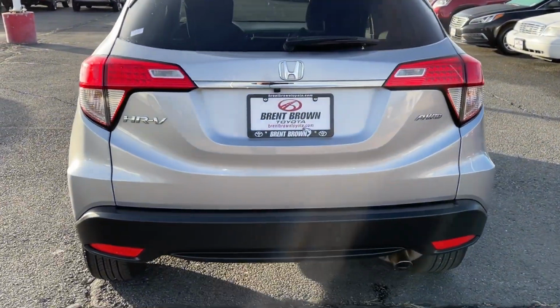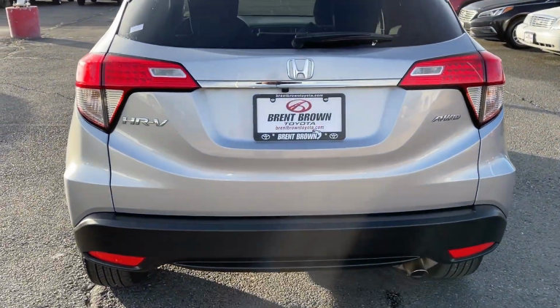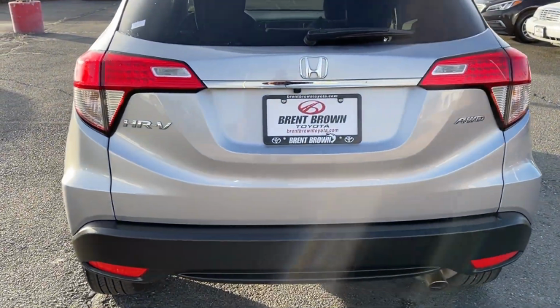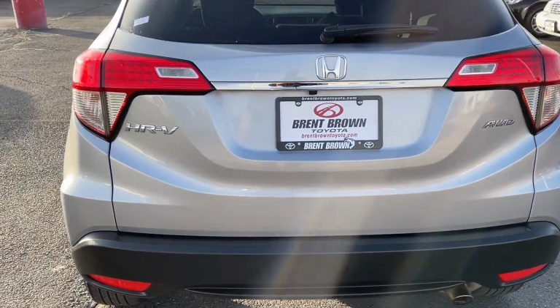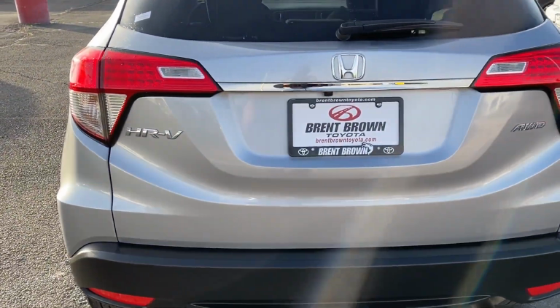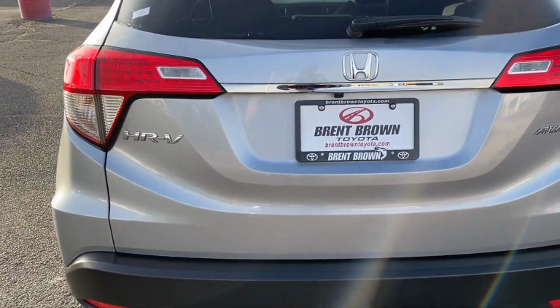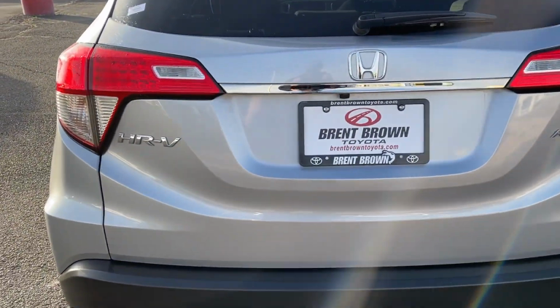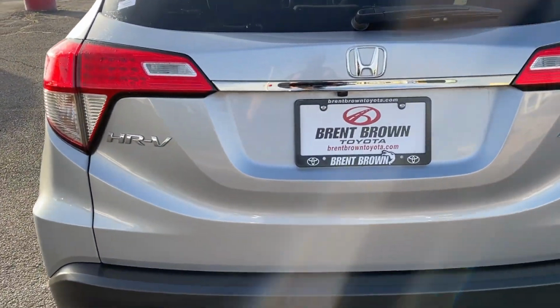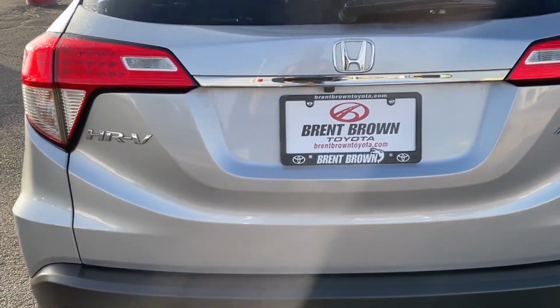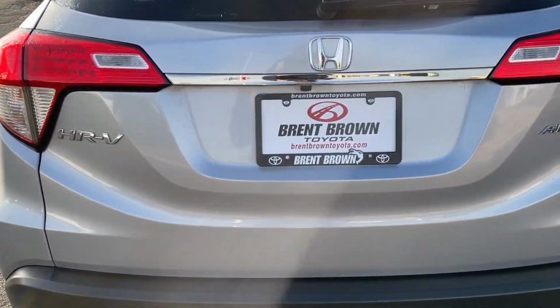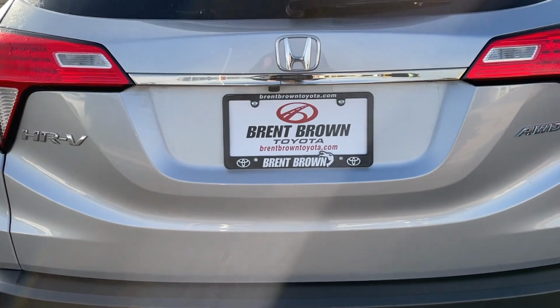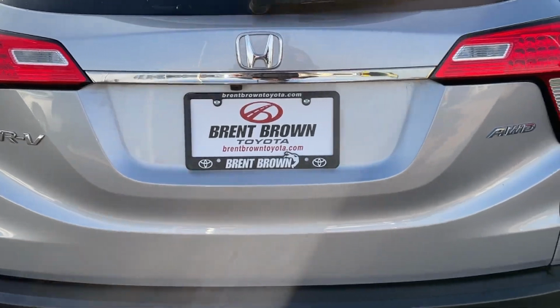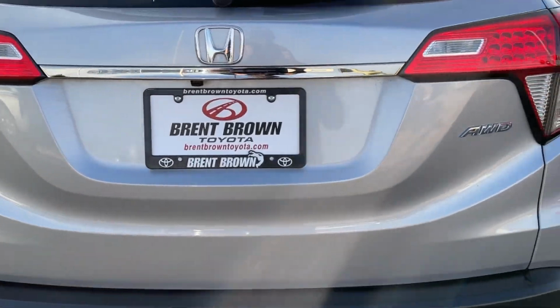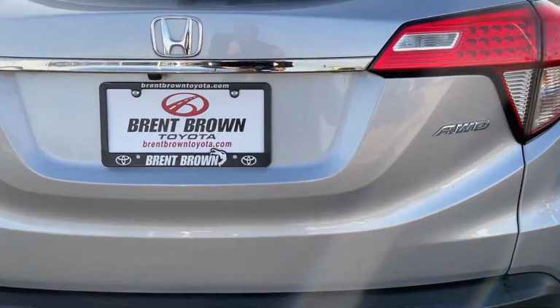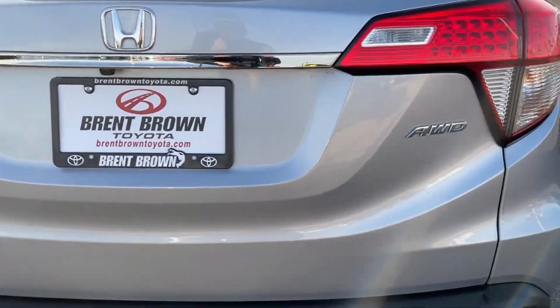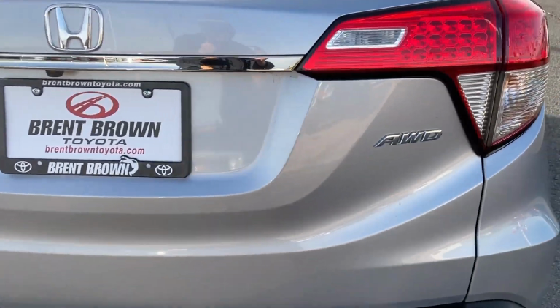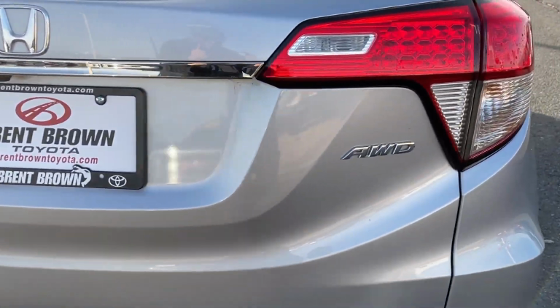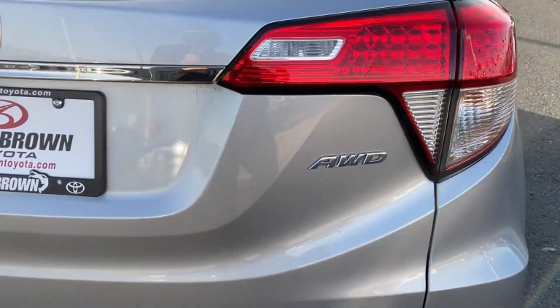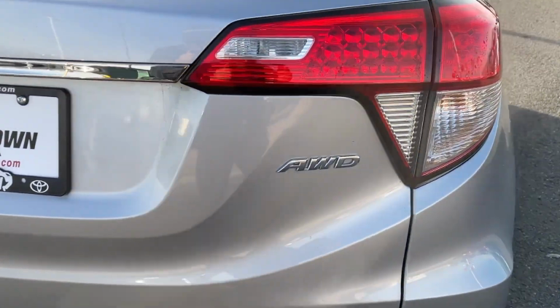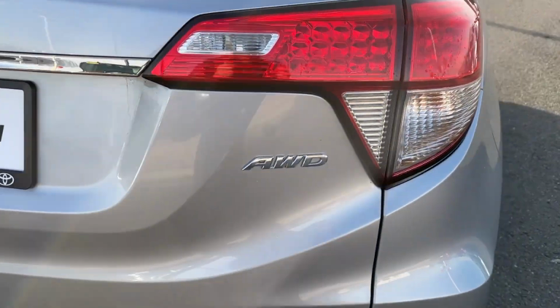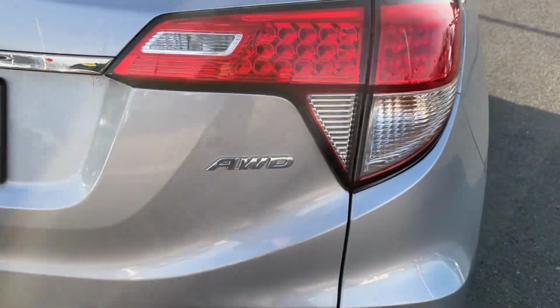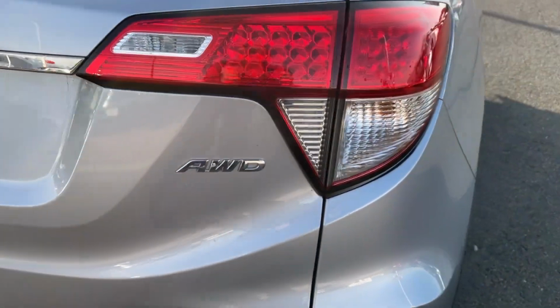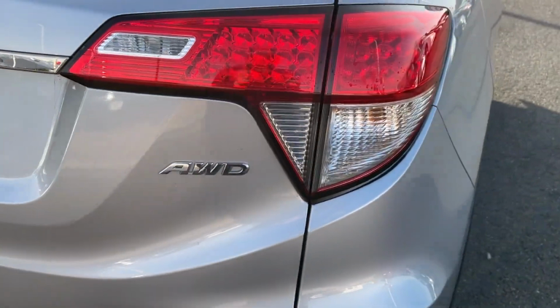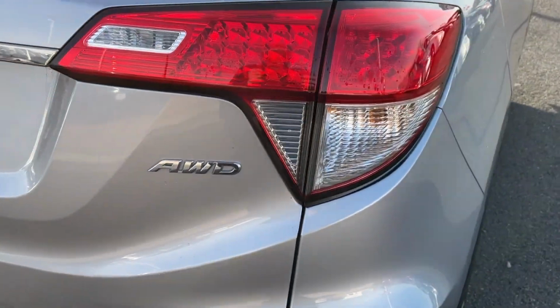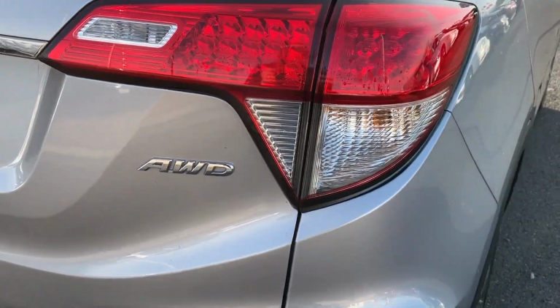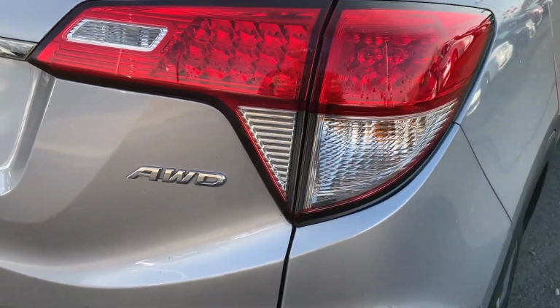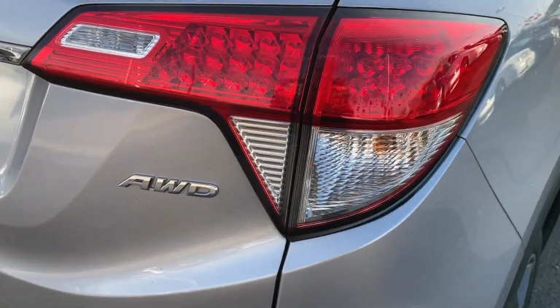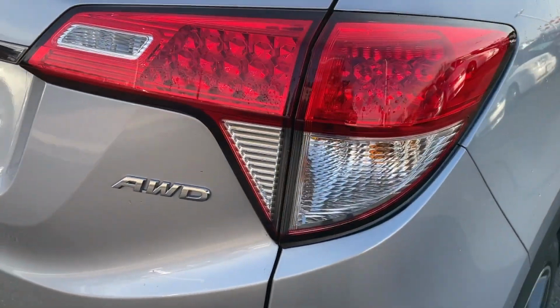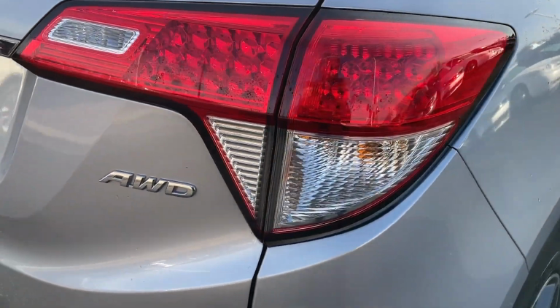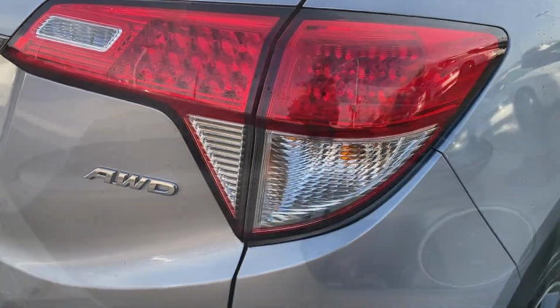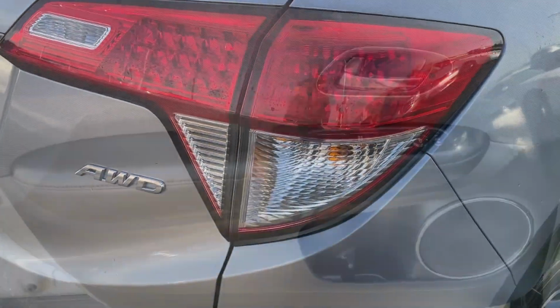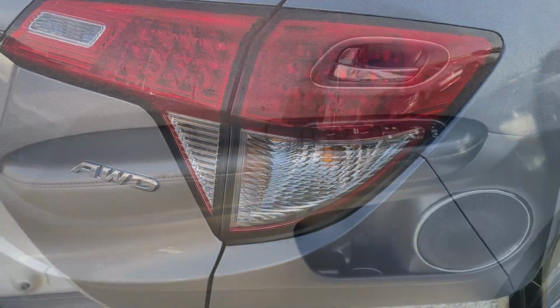This practical, comfortable mini-crossover was designed with your active lifestyle in mind.